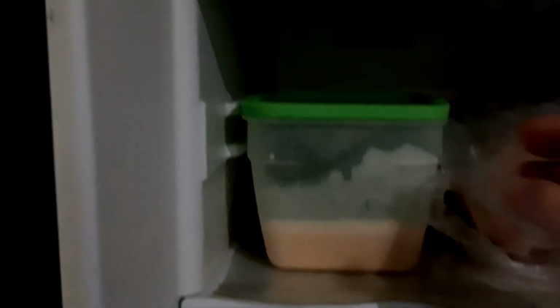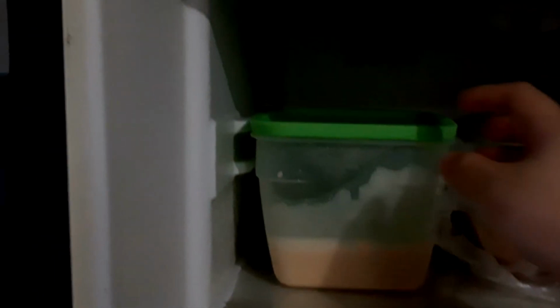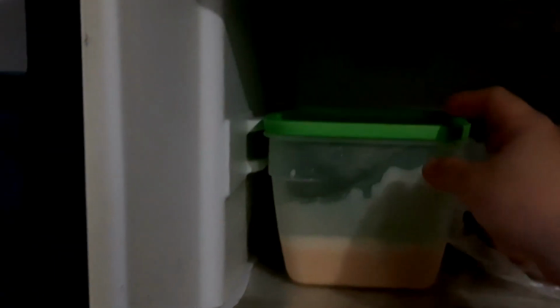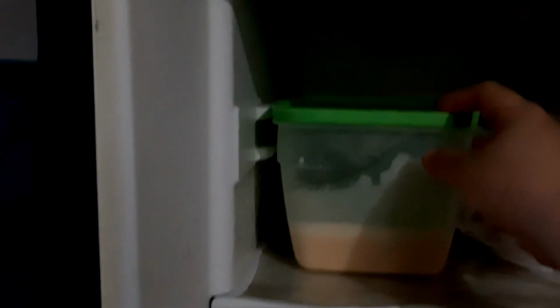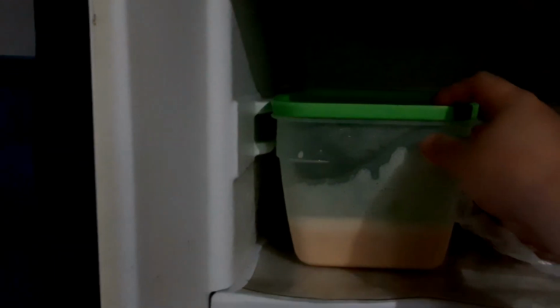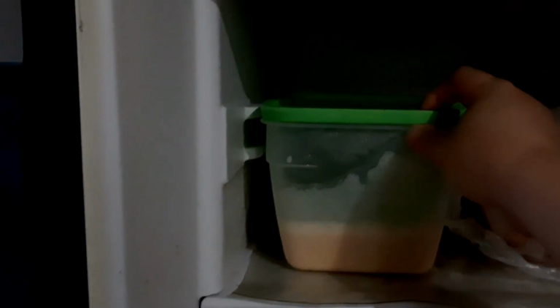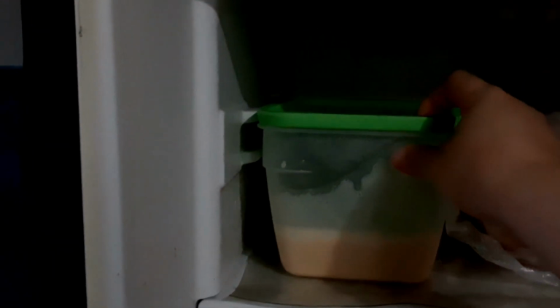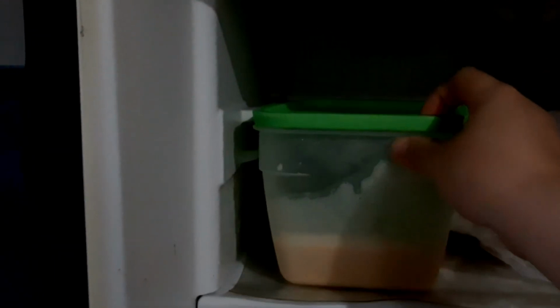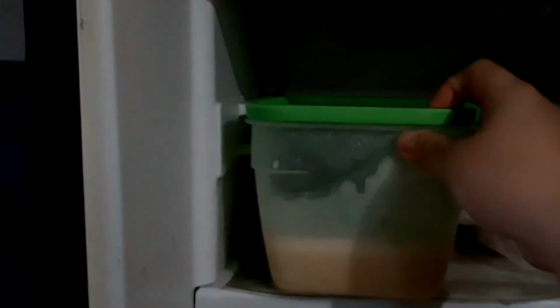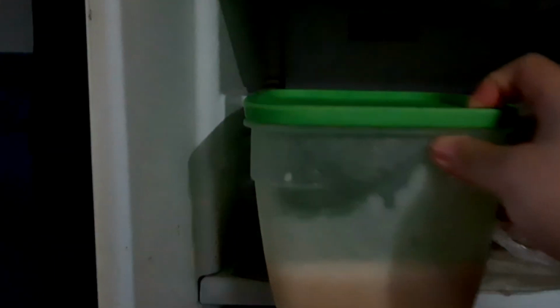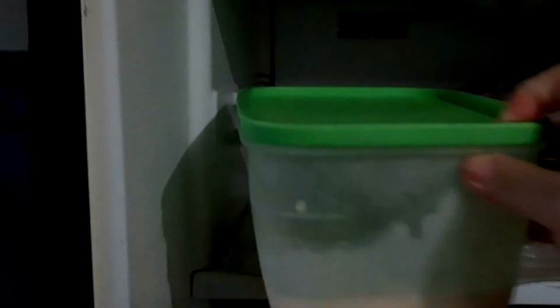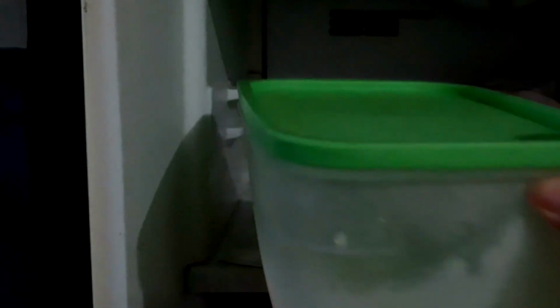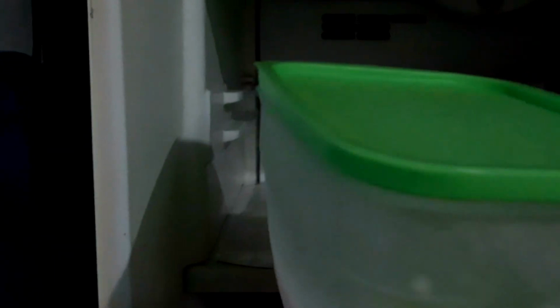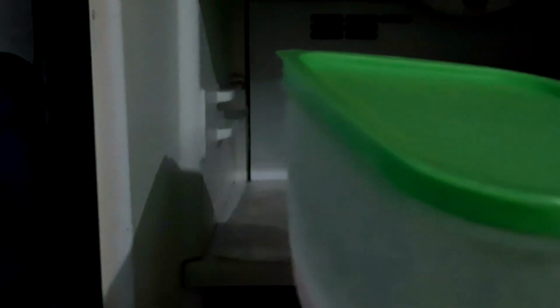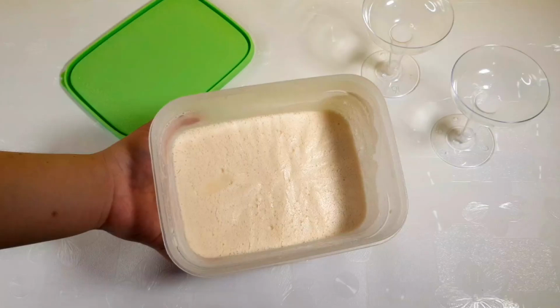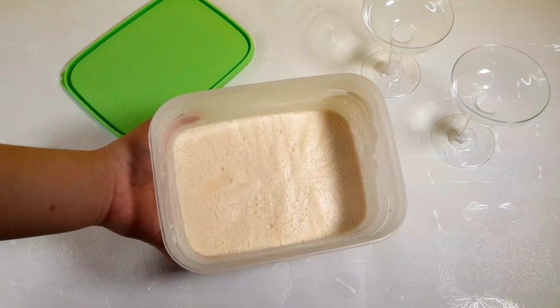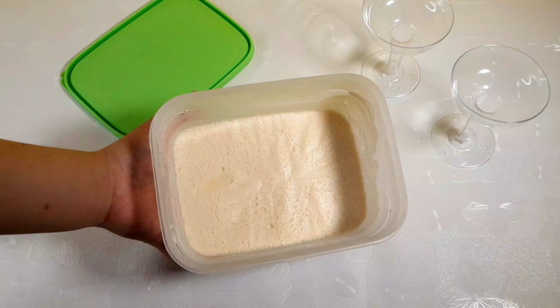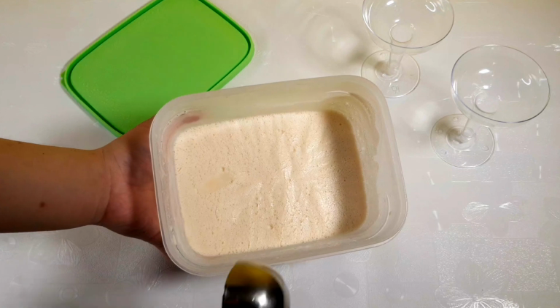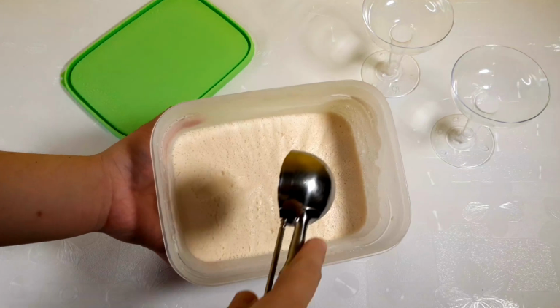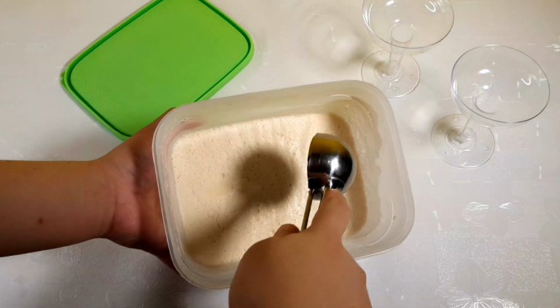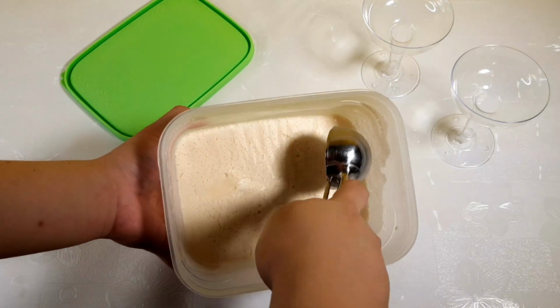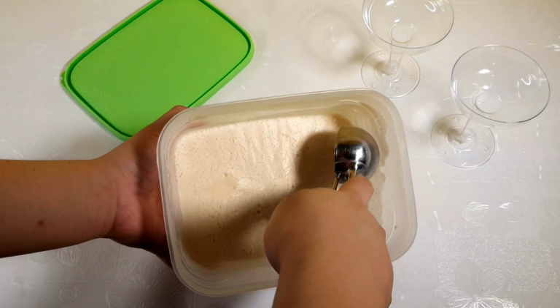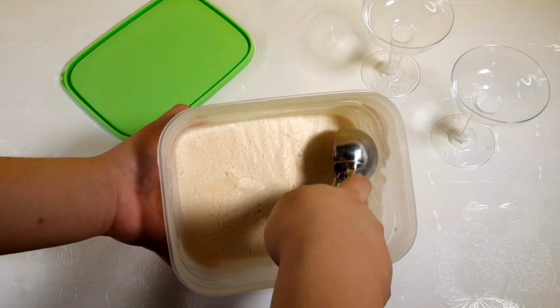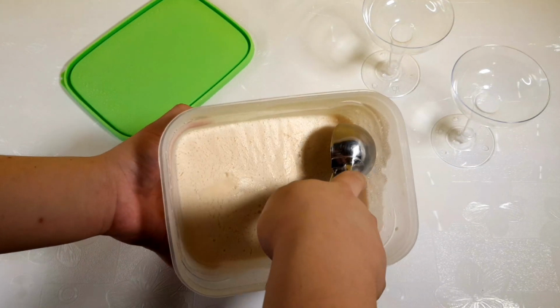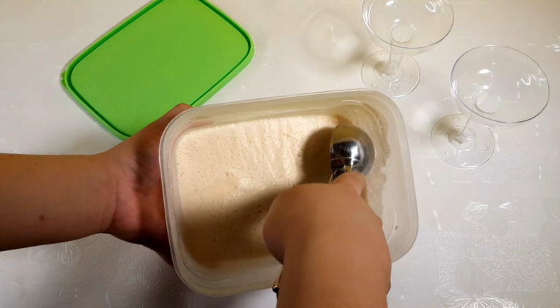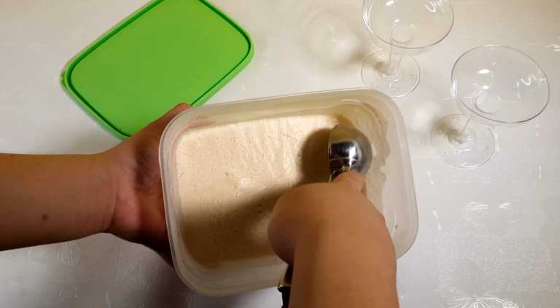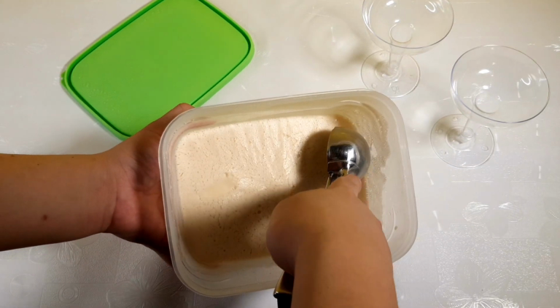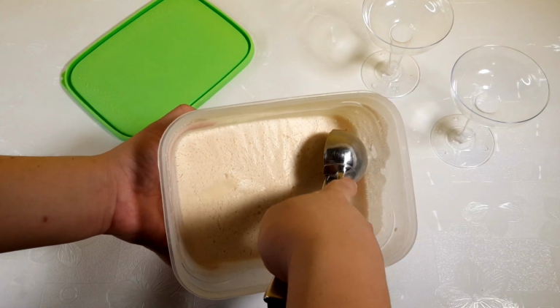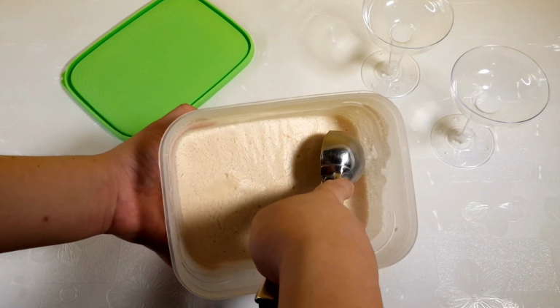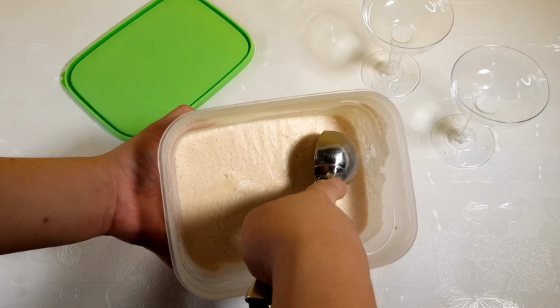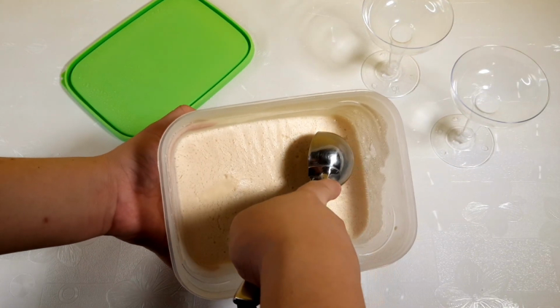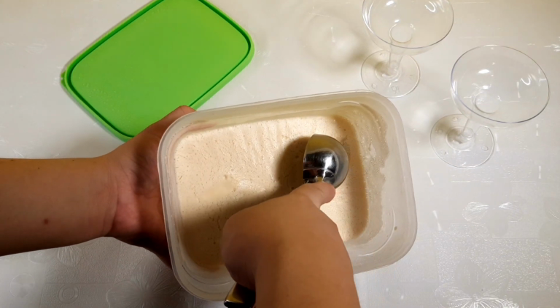When it freezes, remove it from the freezer and it is now ready to serve.